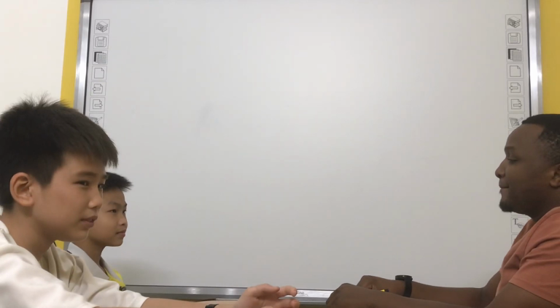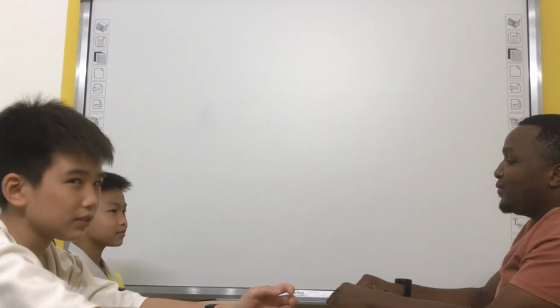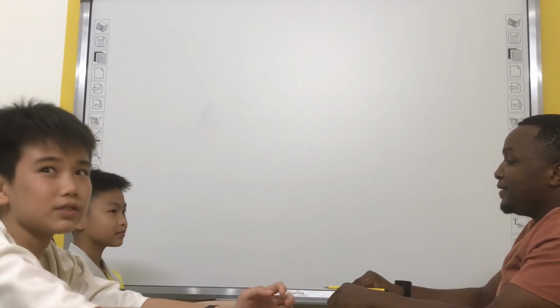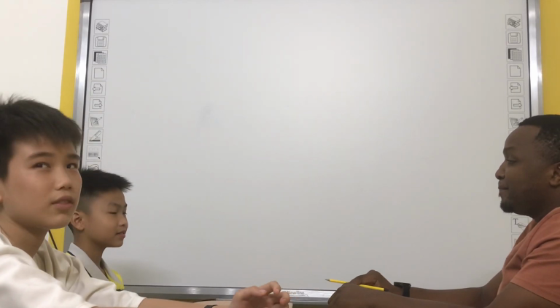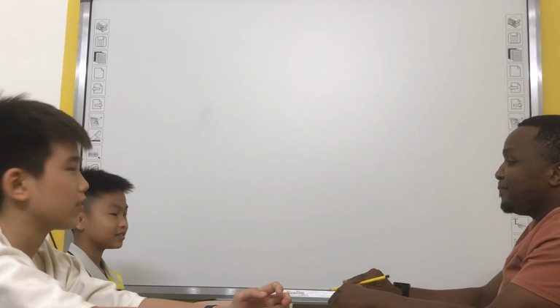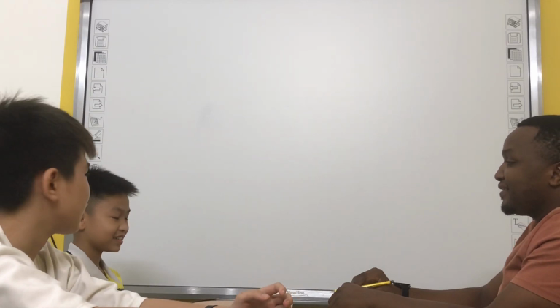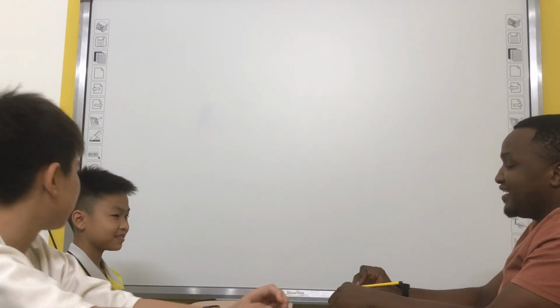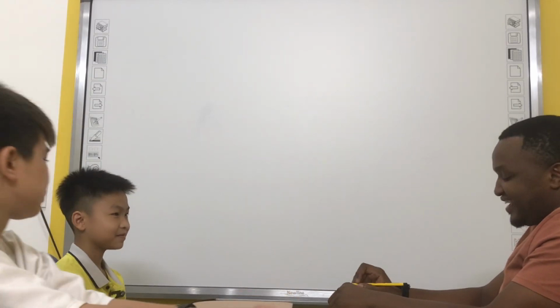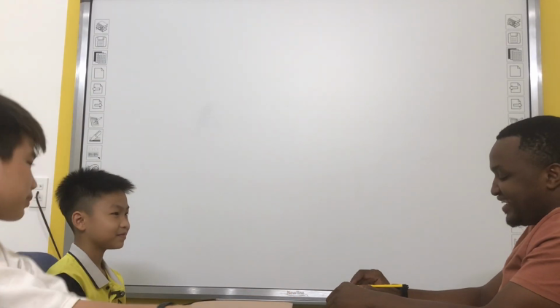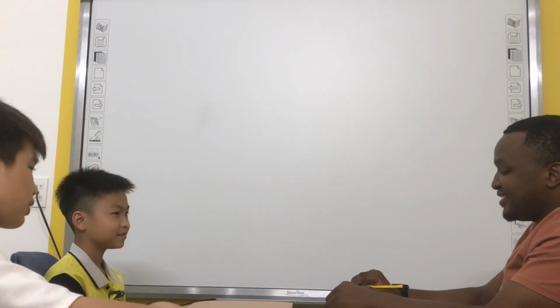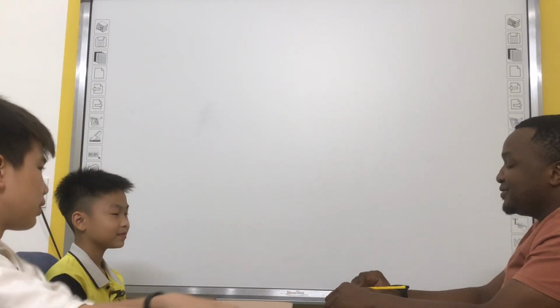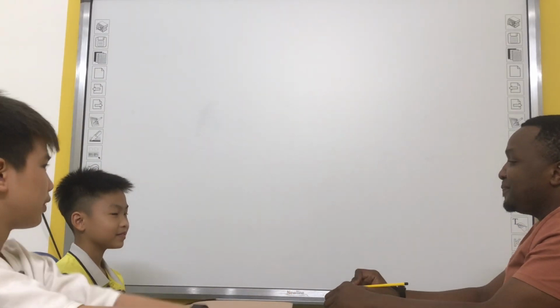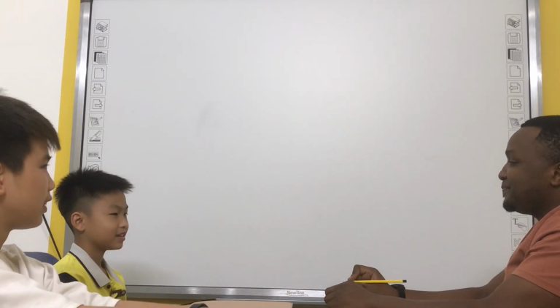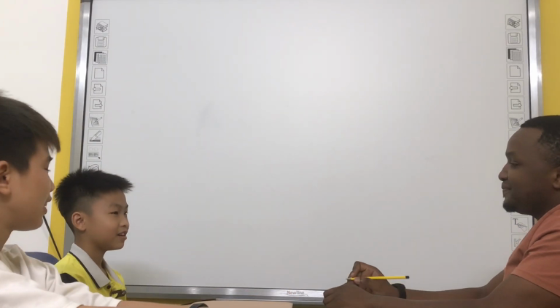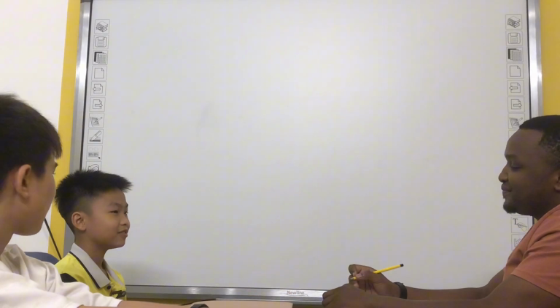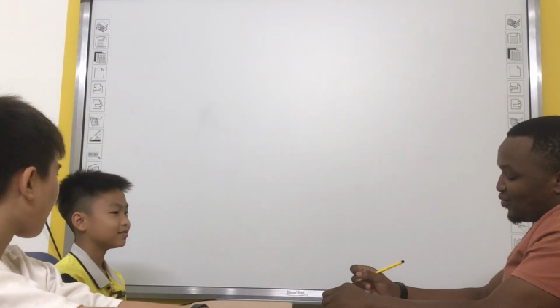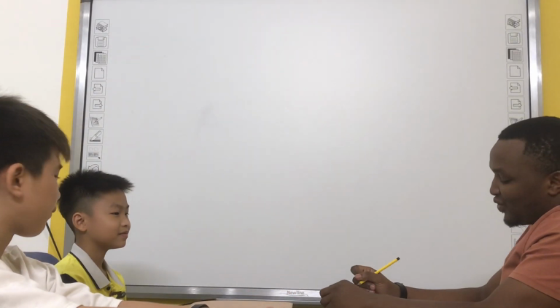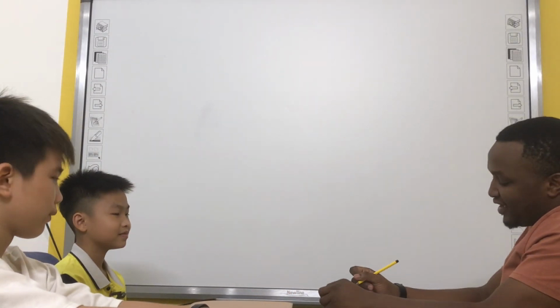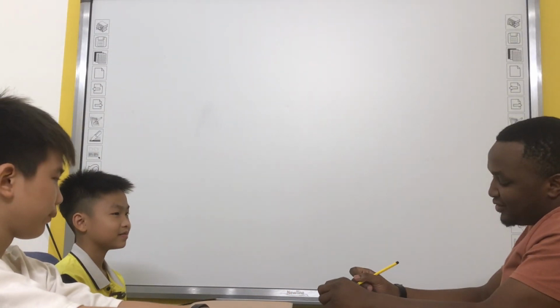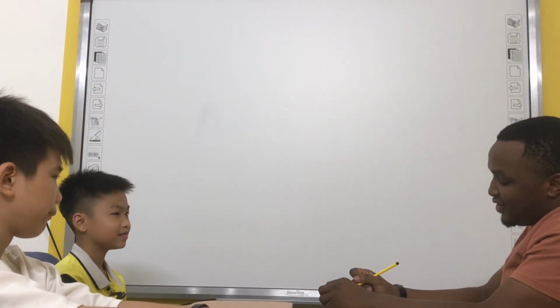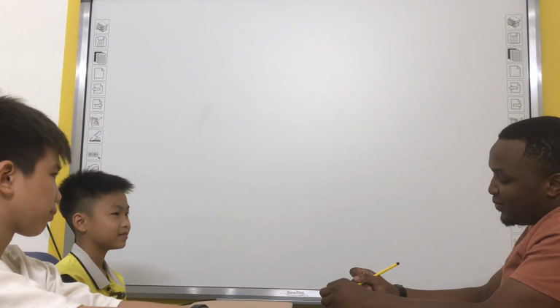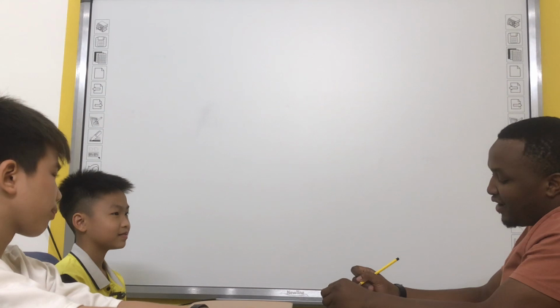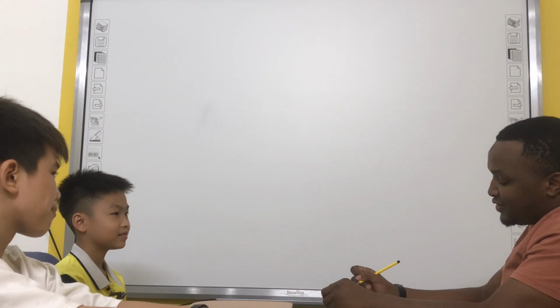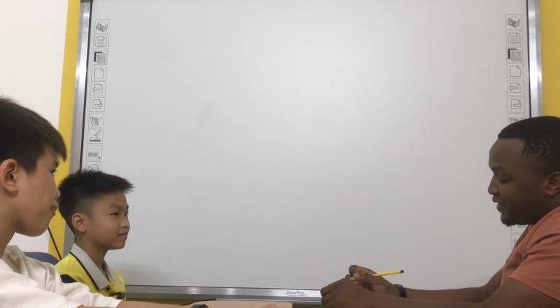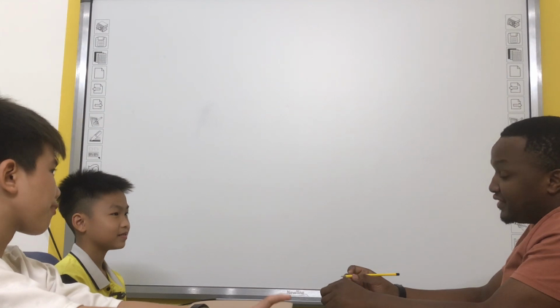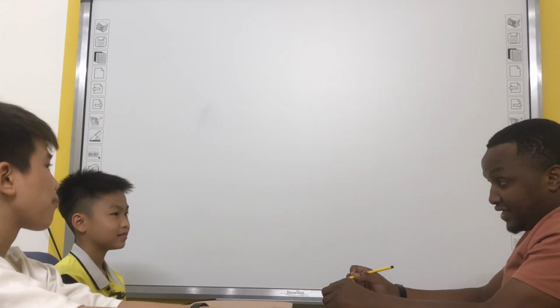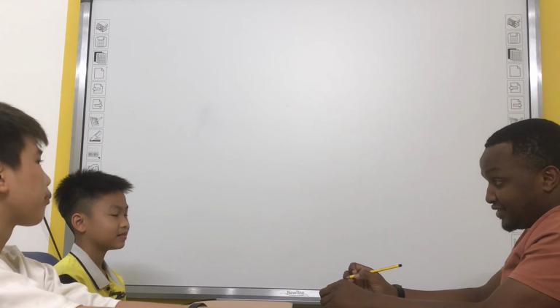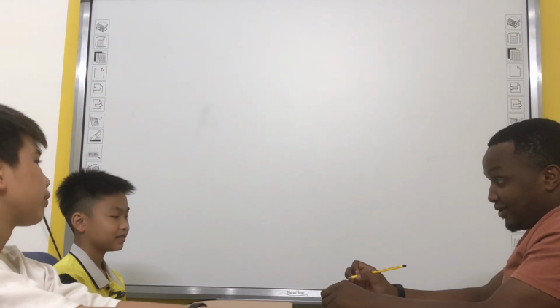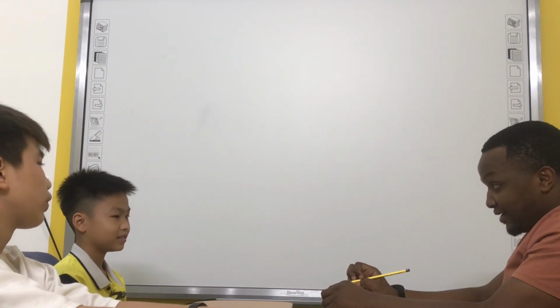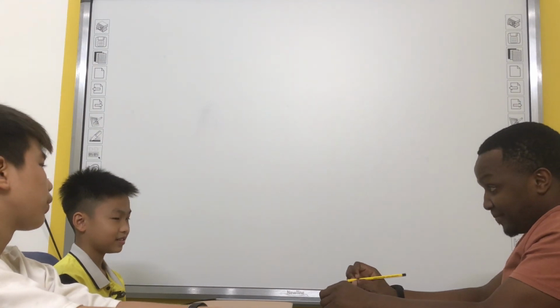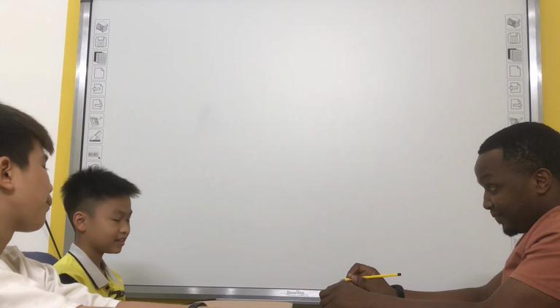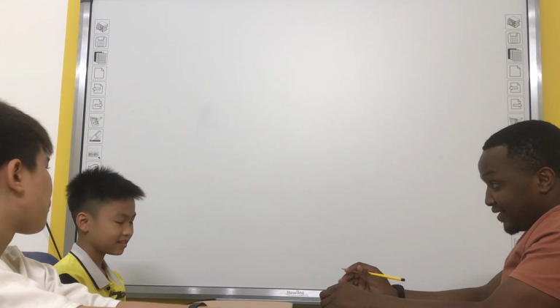Ready? Yes. Okay. Hello. Hello. Okay. Today we have a speaking test. Are you ready? Yes.